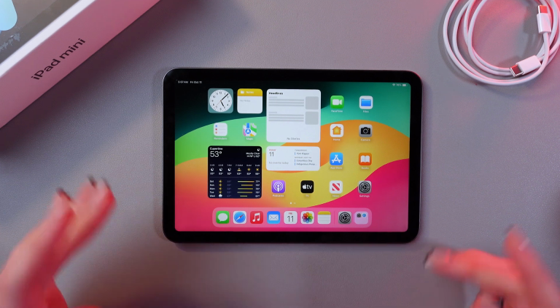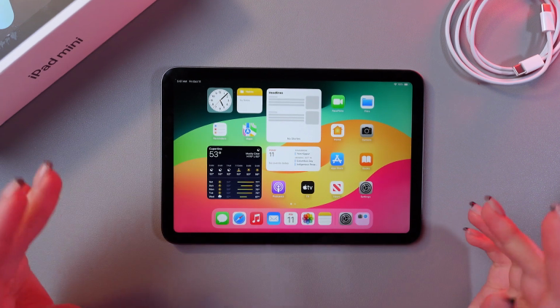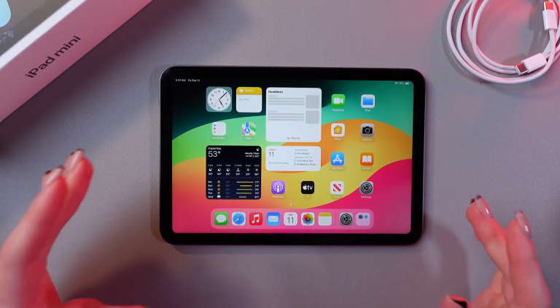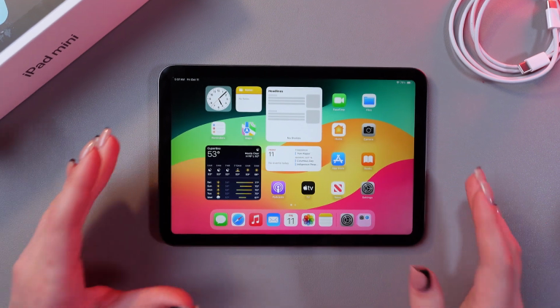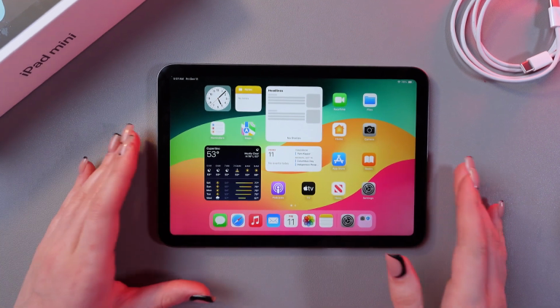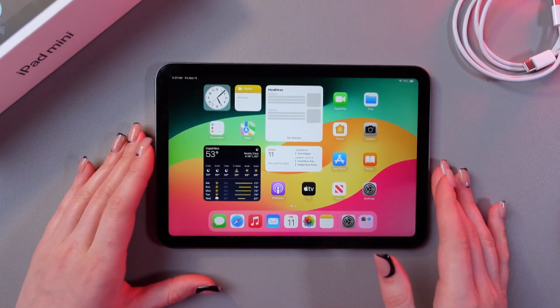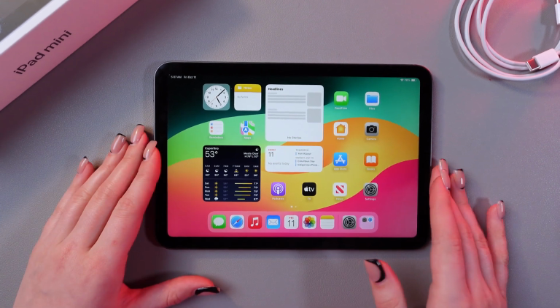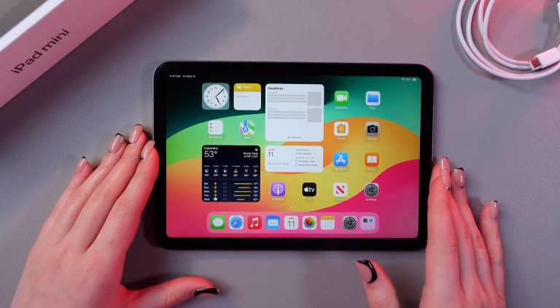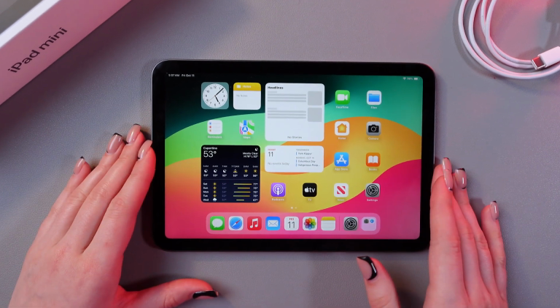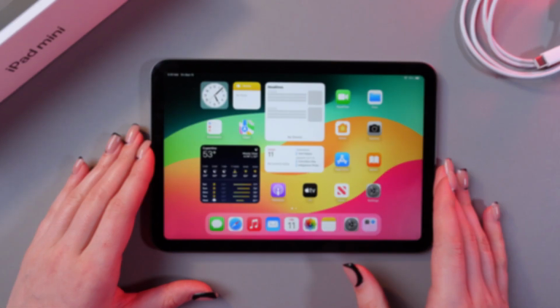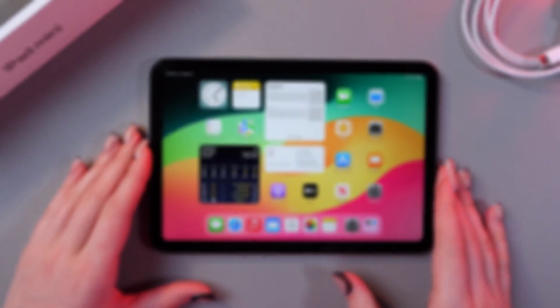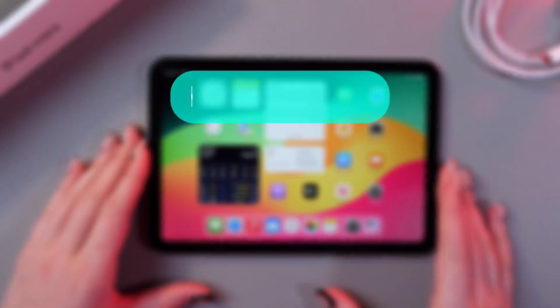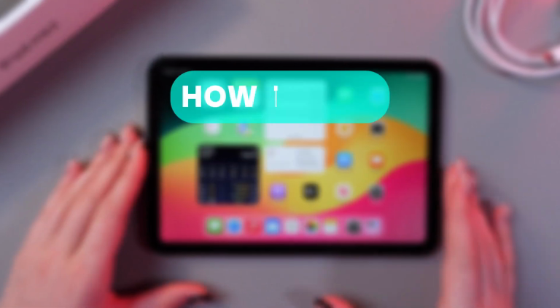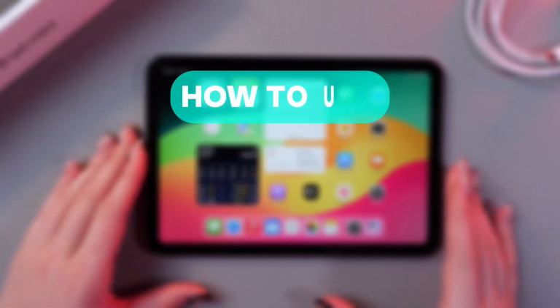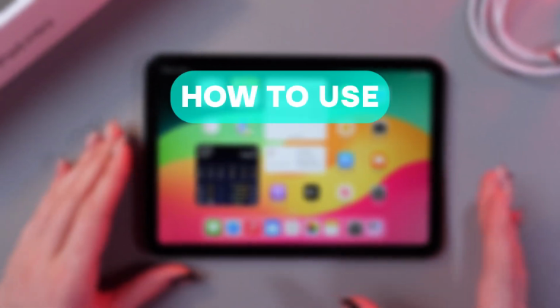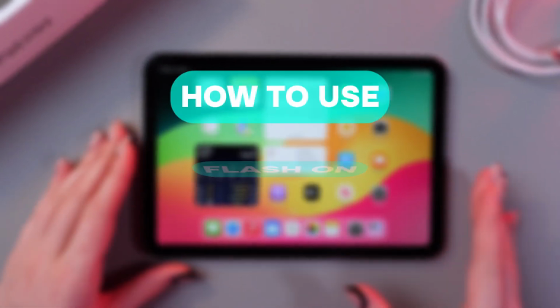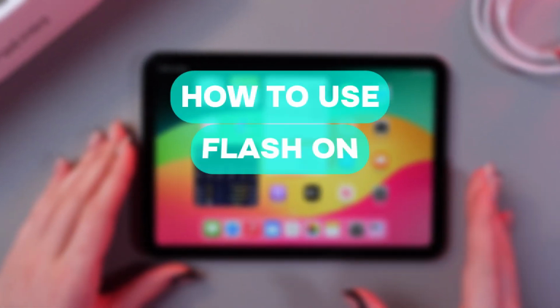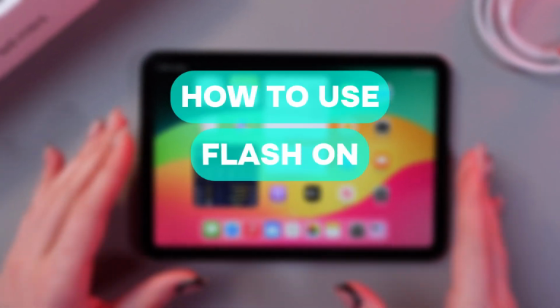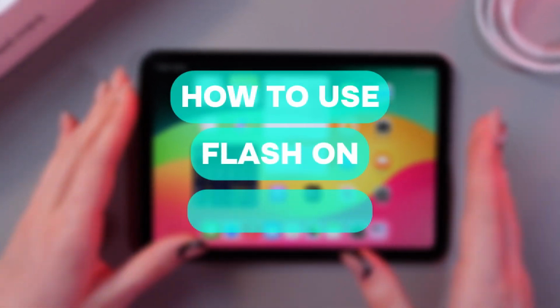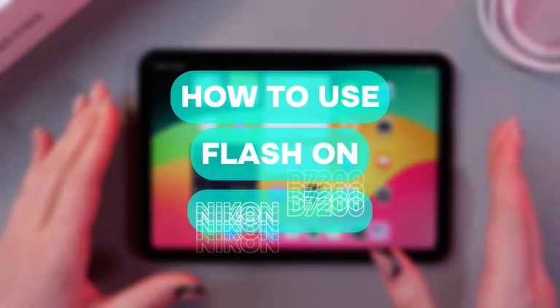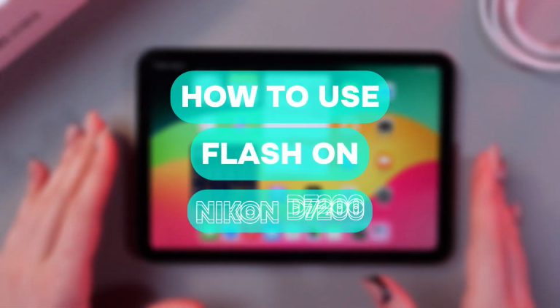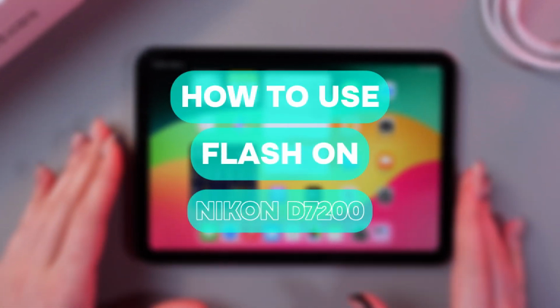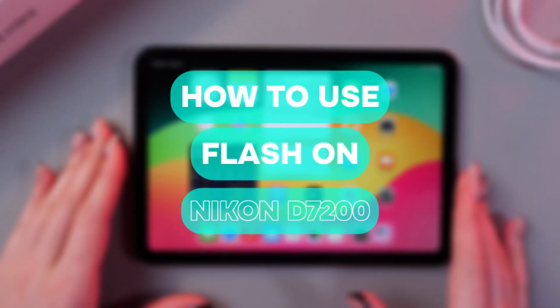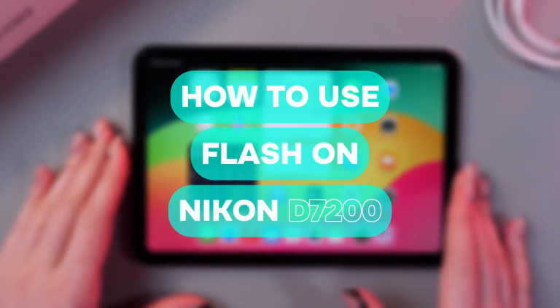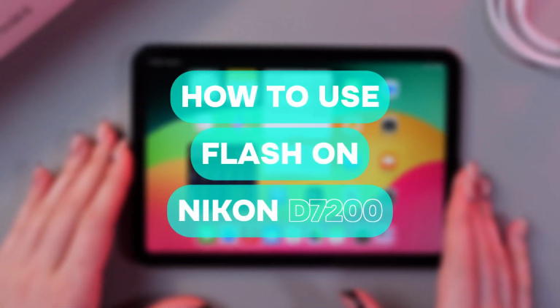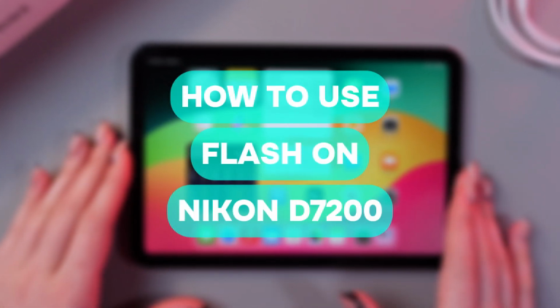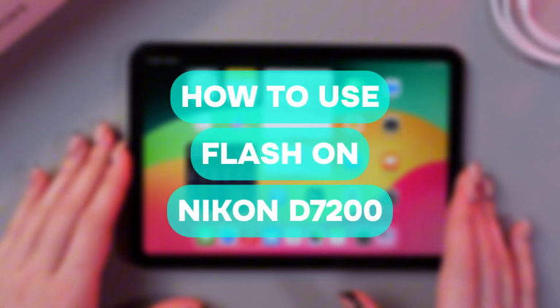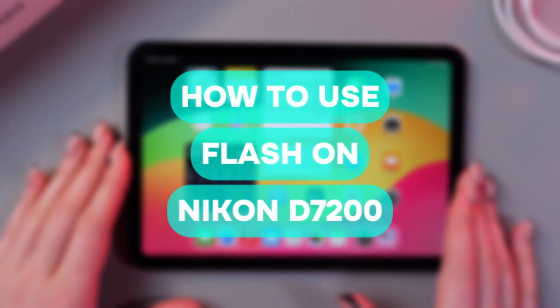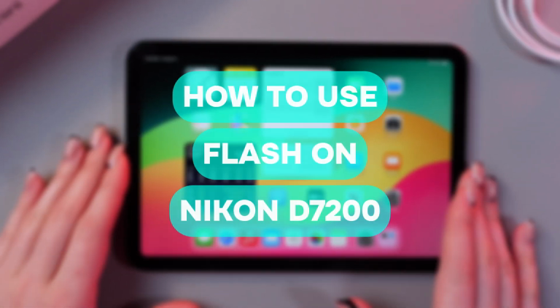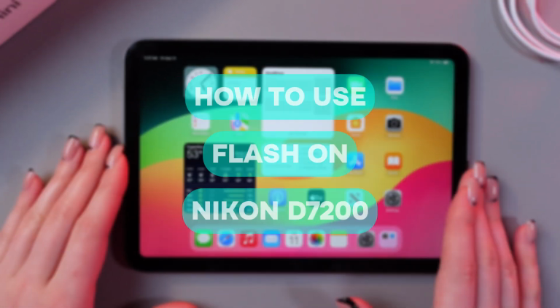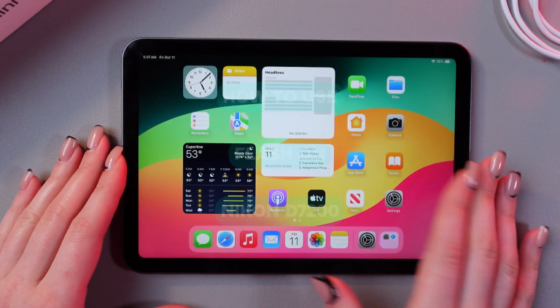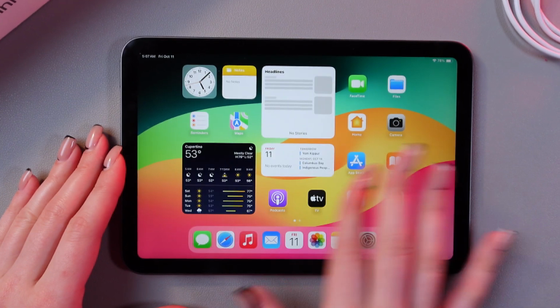Hi there! In this video, I want to show you how to take a screenshot on your iPad mini 6. Let's get started.